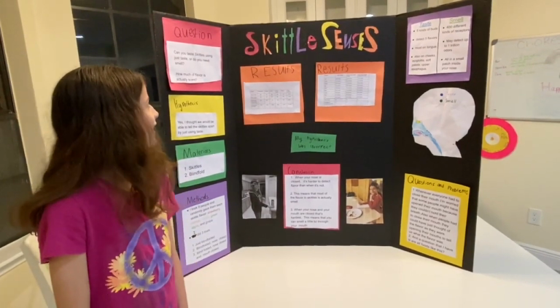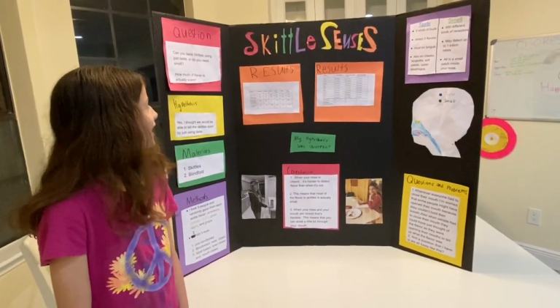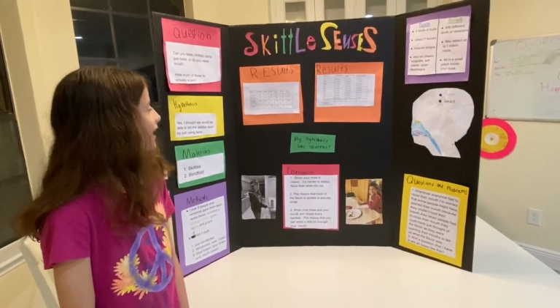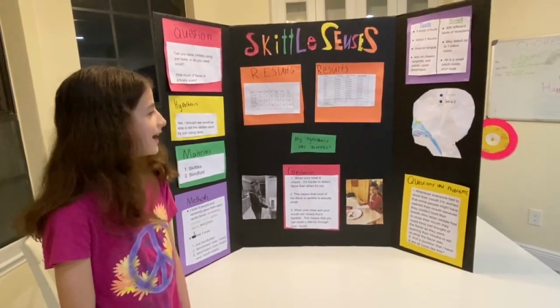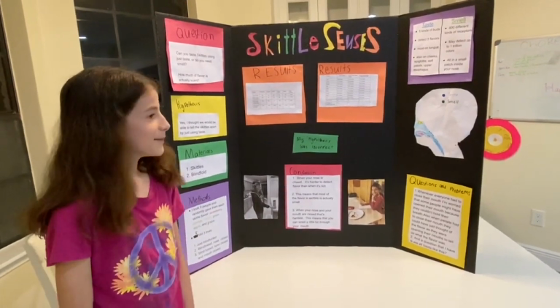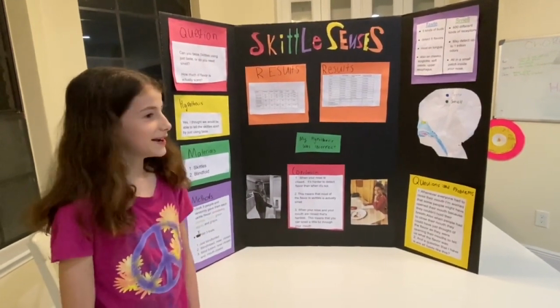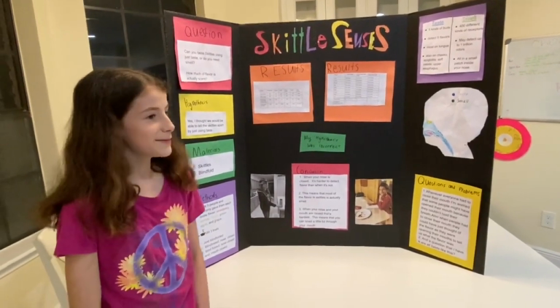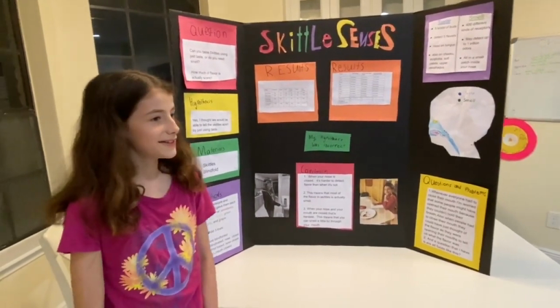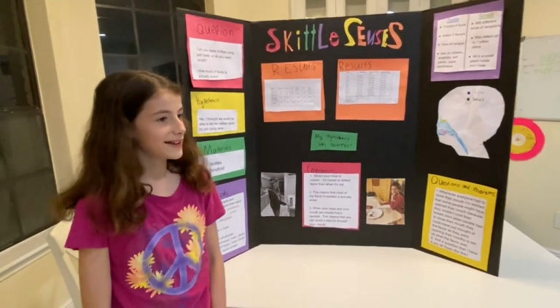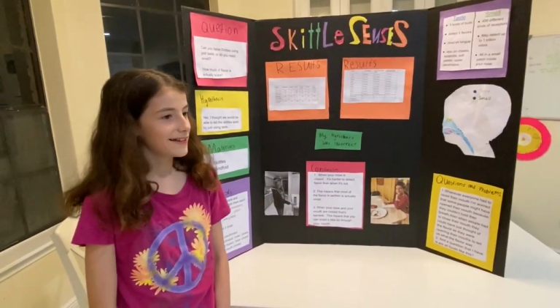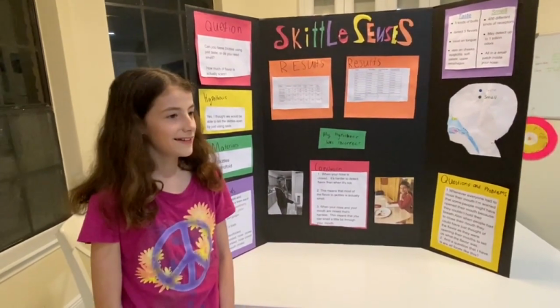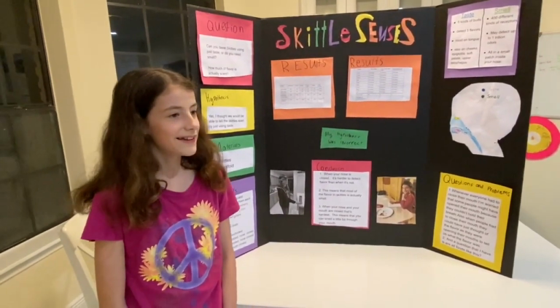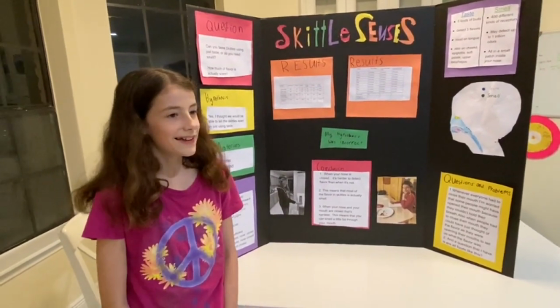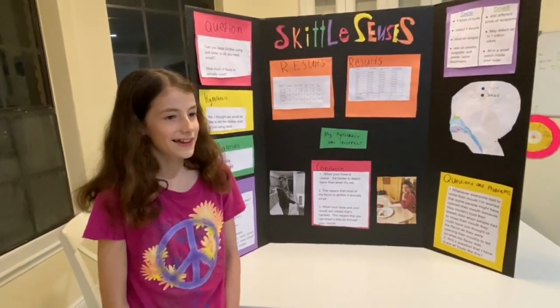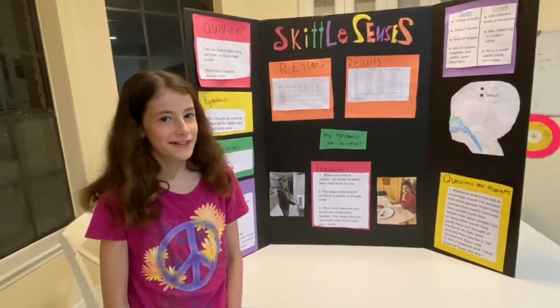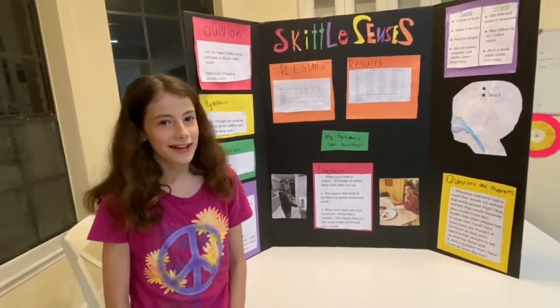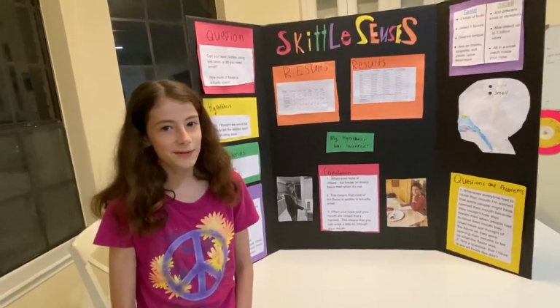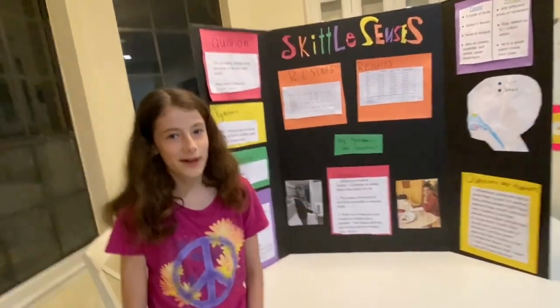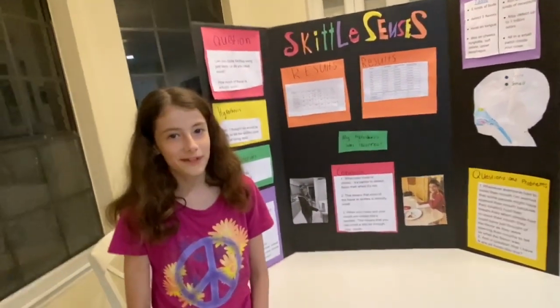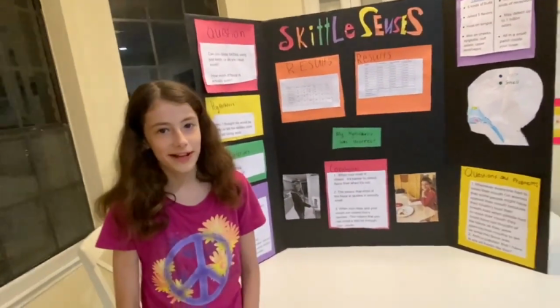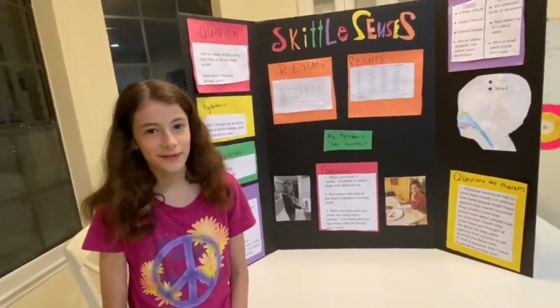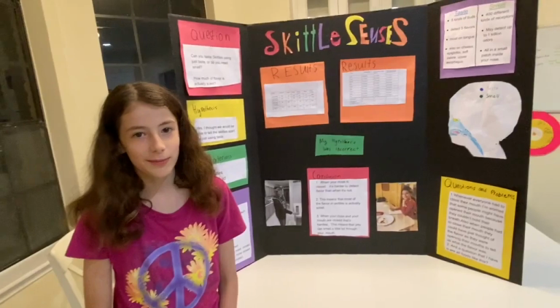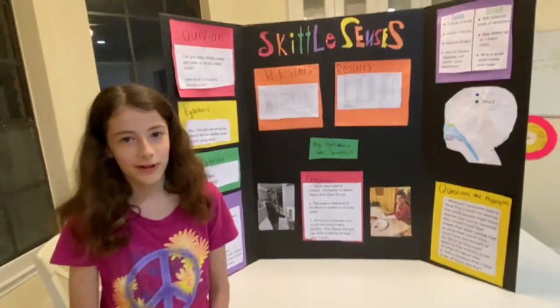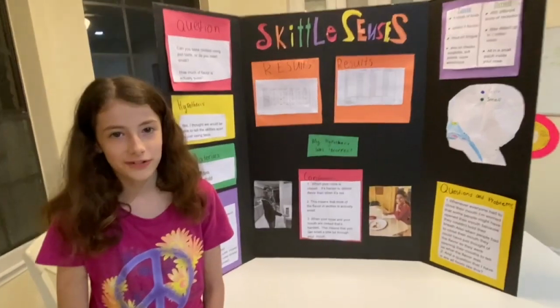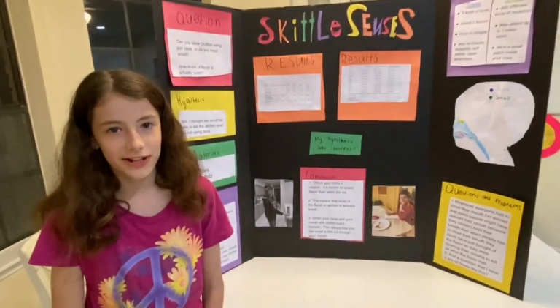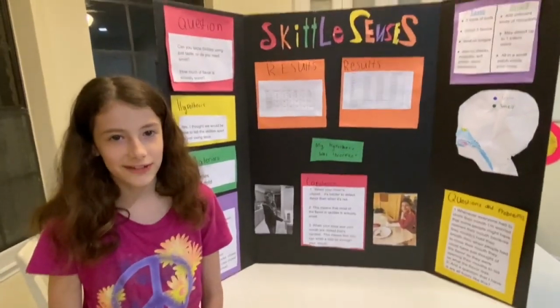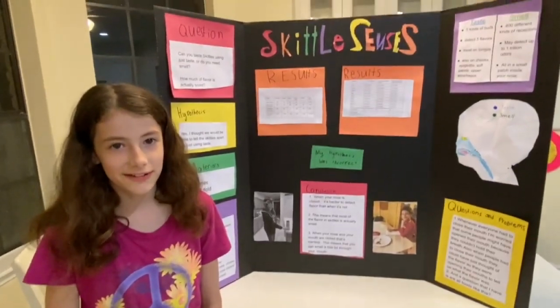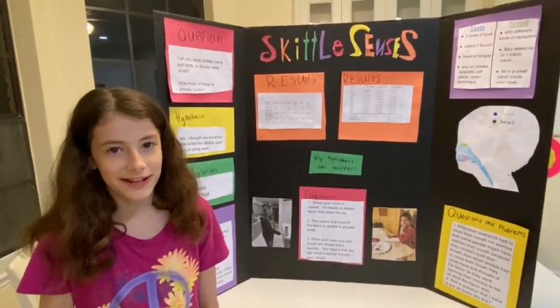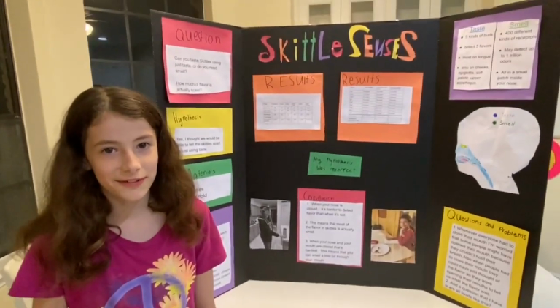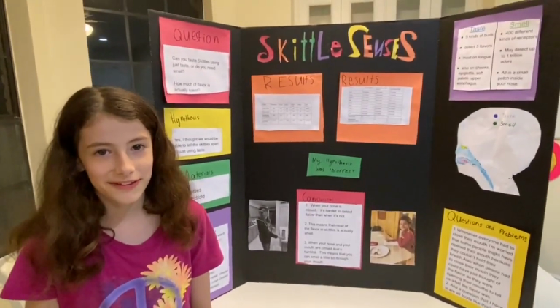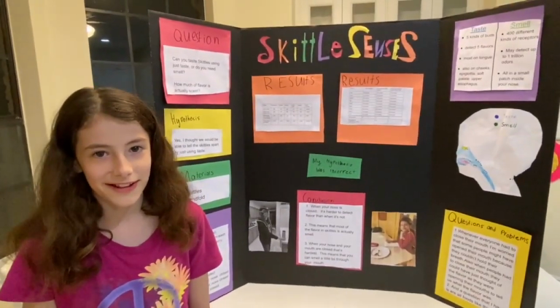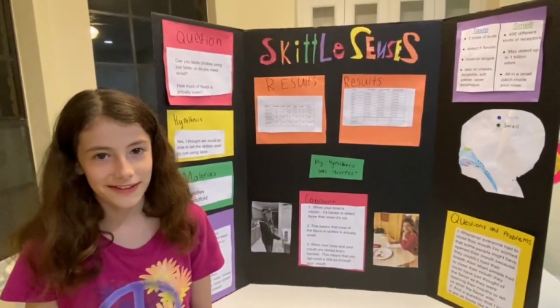Hi, my name is Daisy and the name of my science fair project is Skittle Senses.